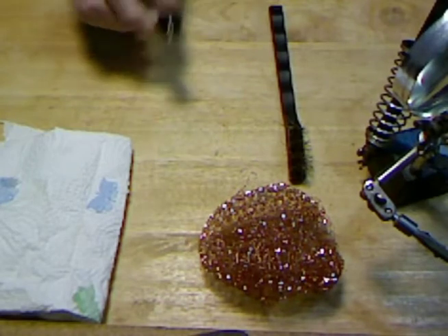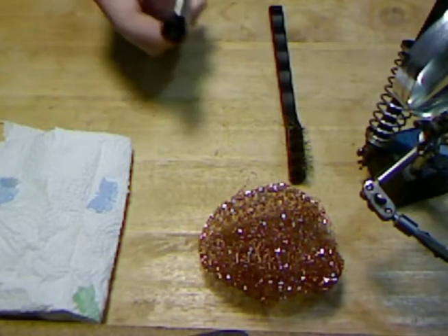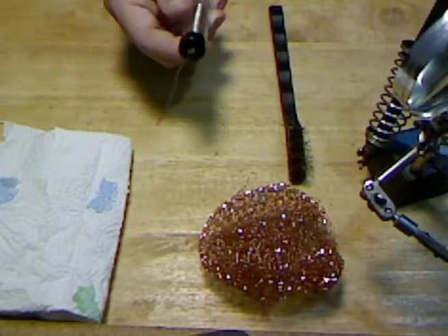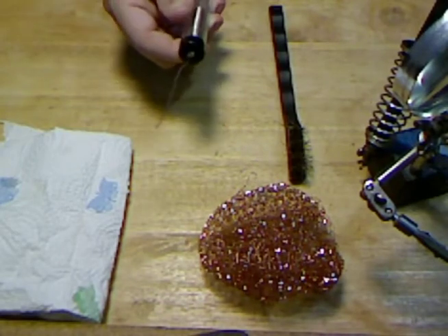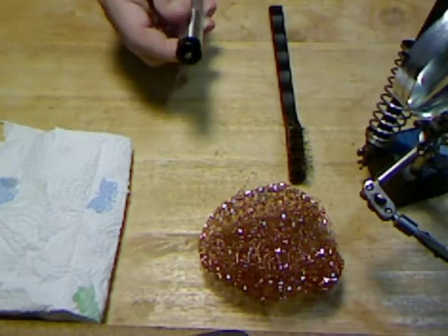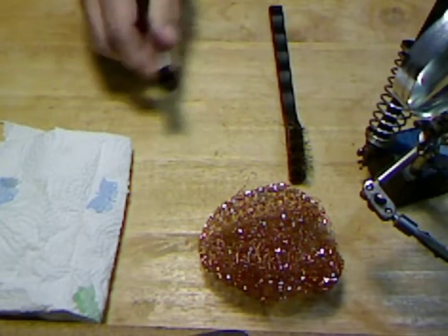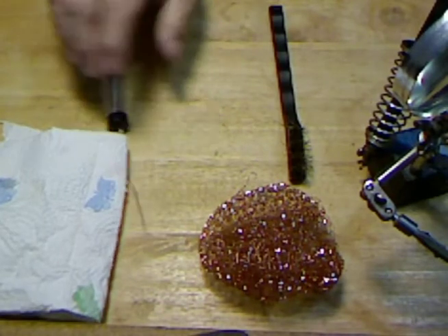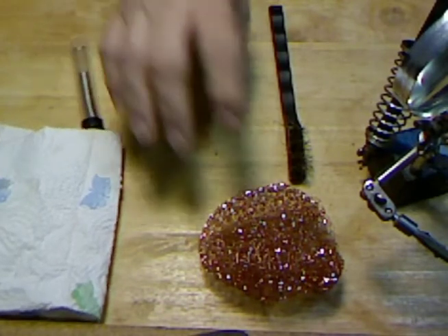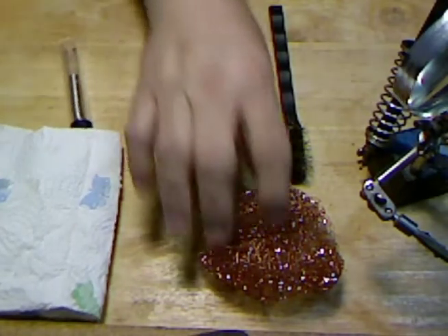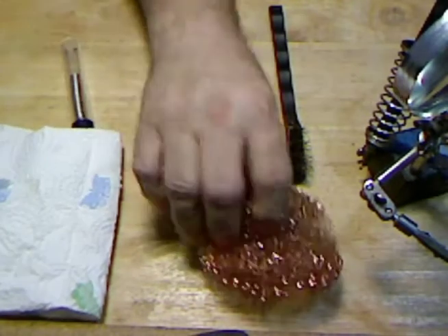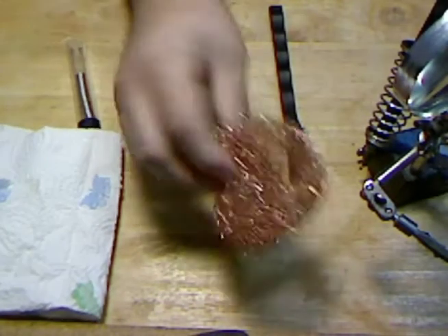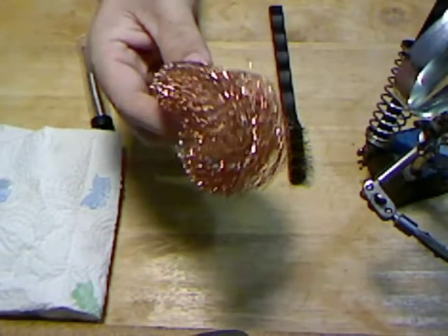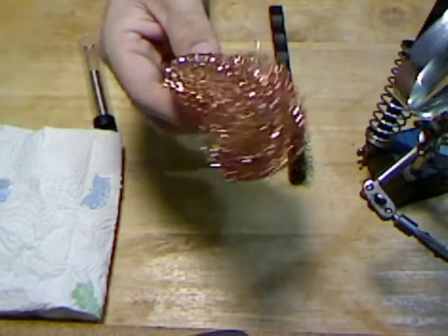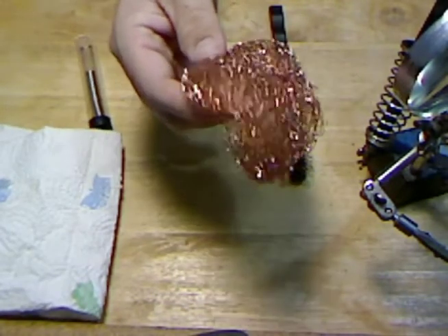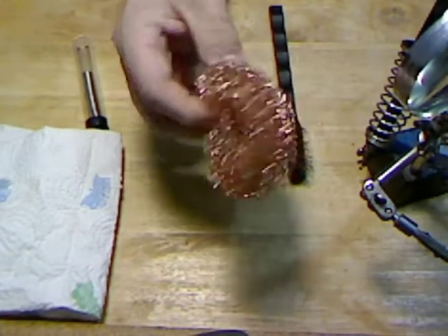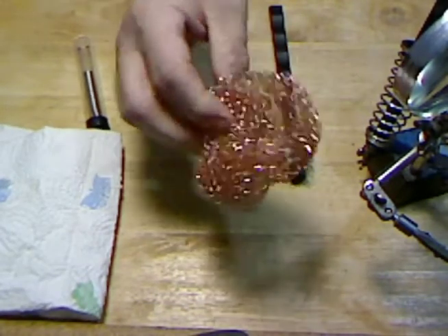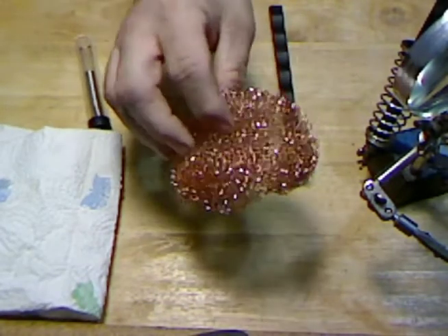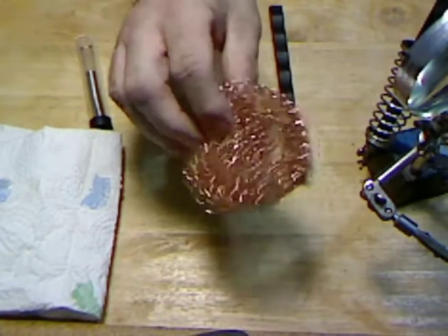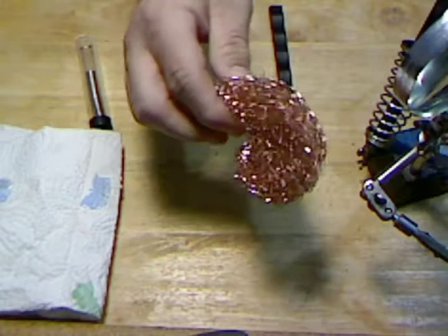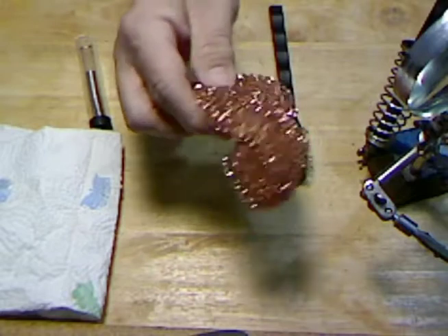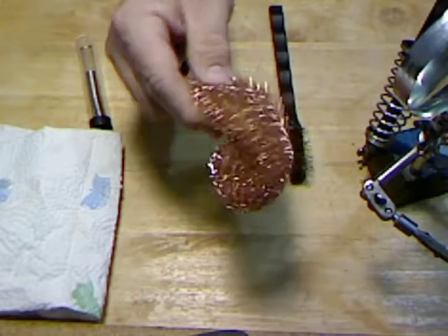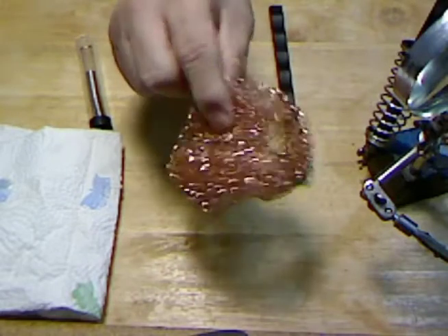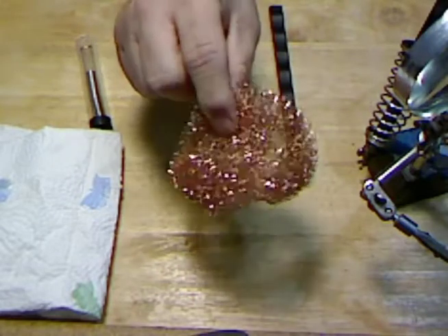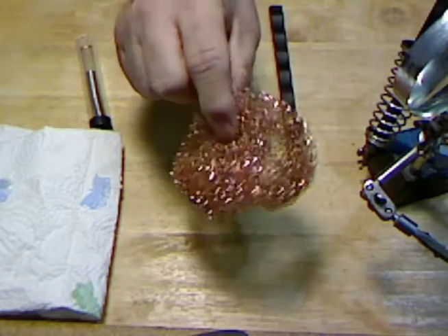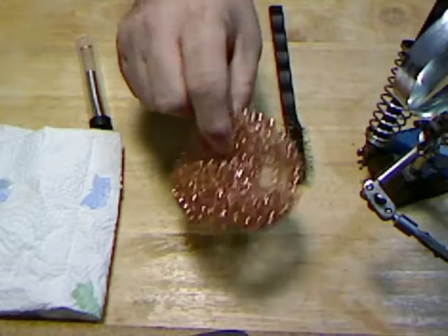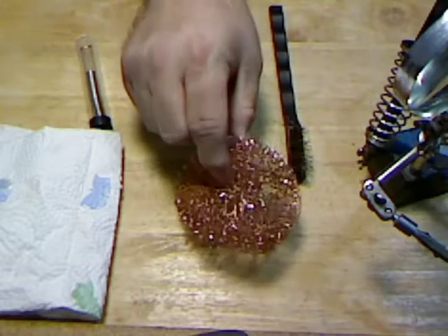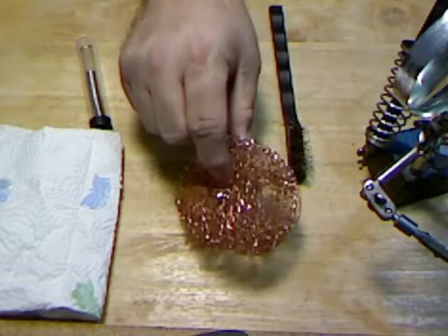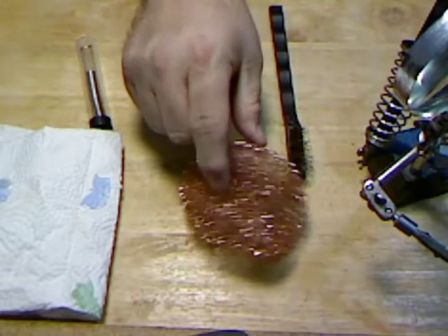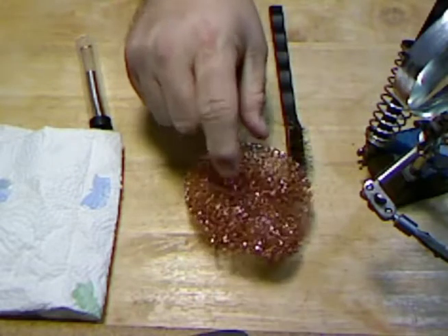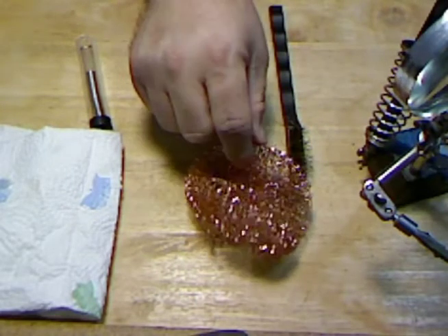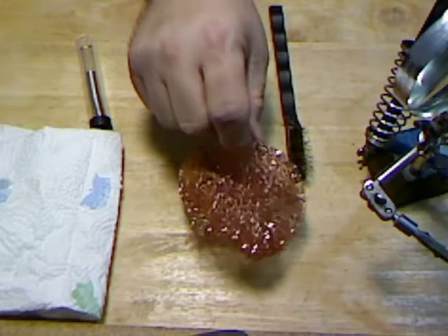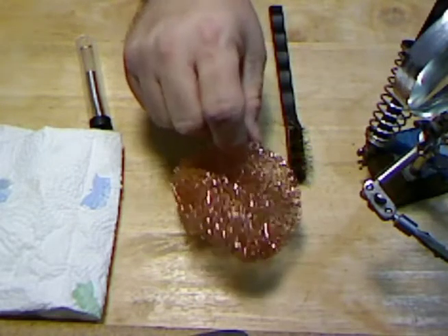Get some solder, steel wool or a Chore Boy — you know, brass or copper.